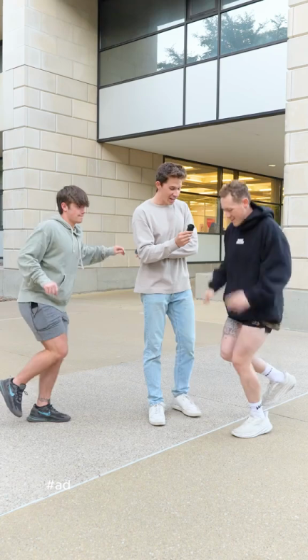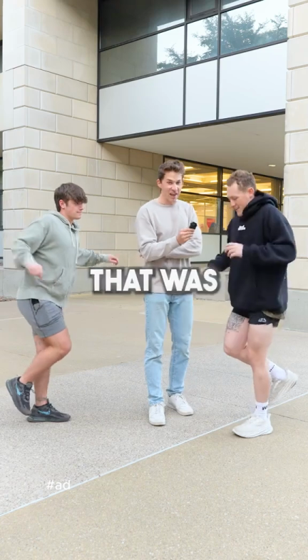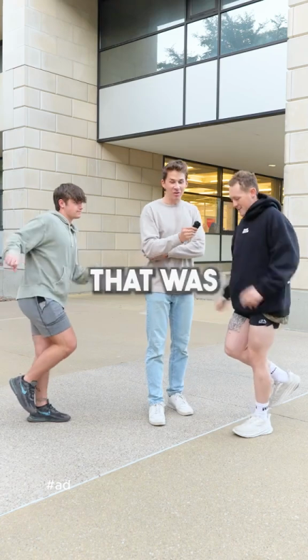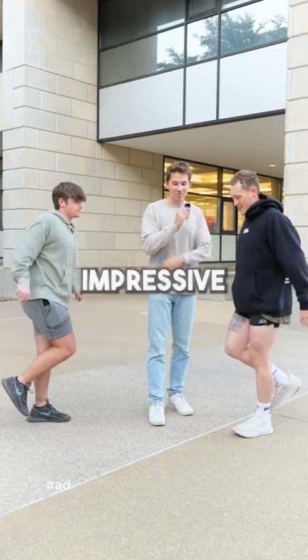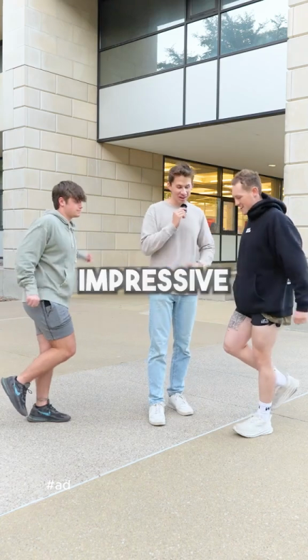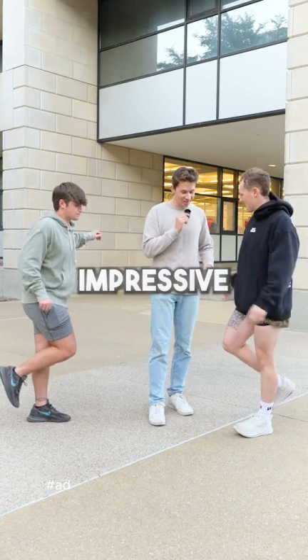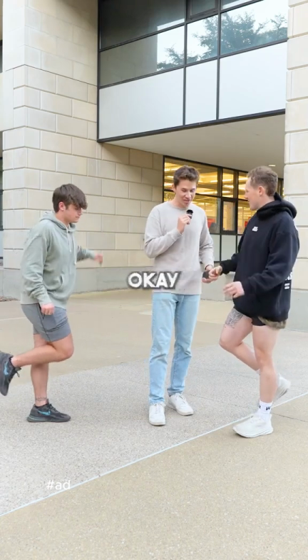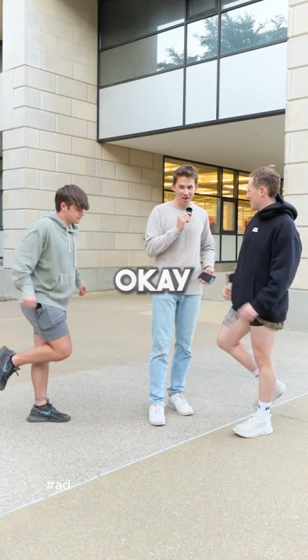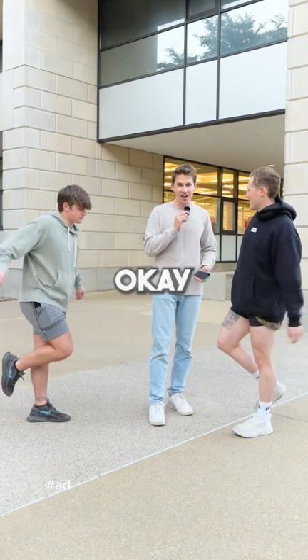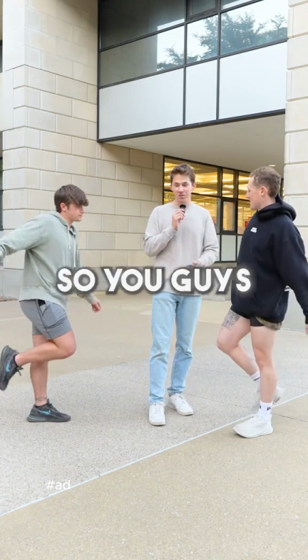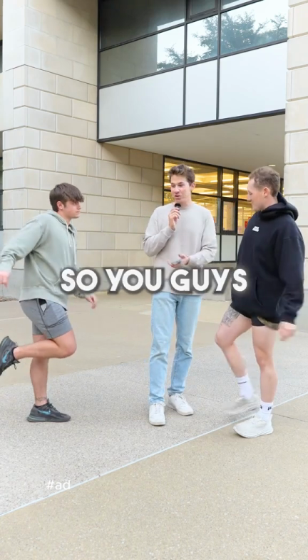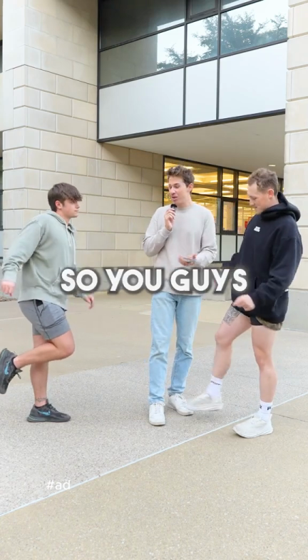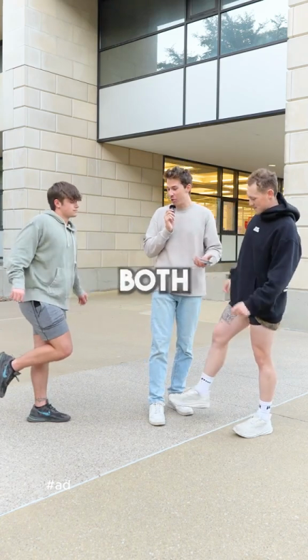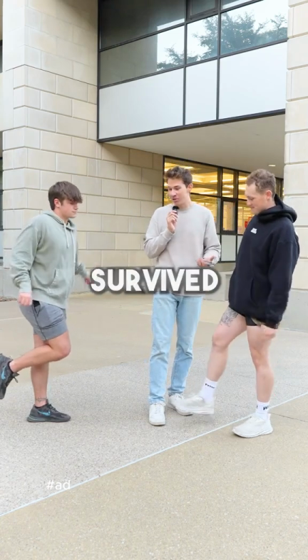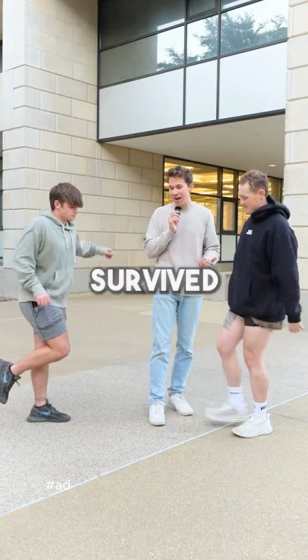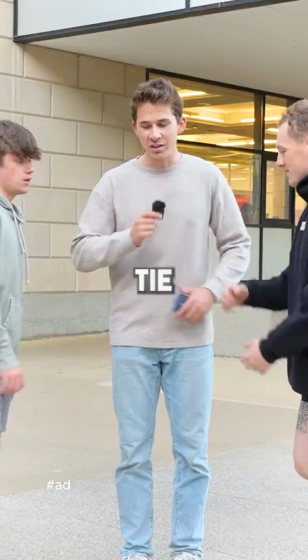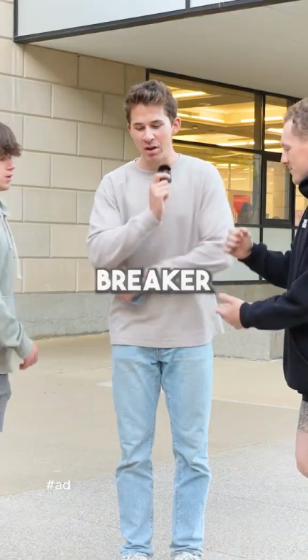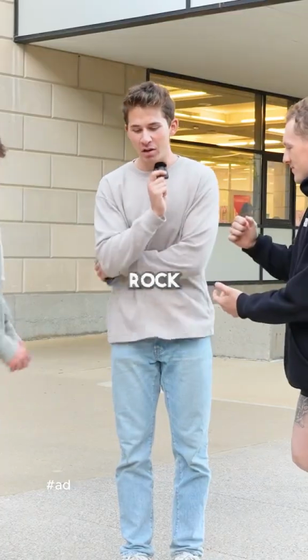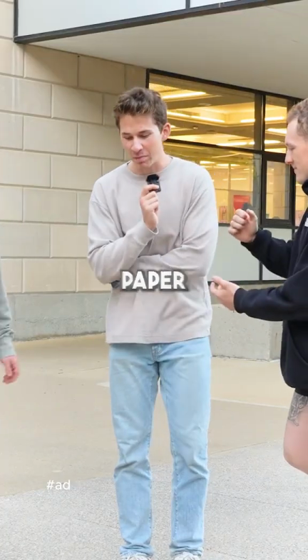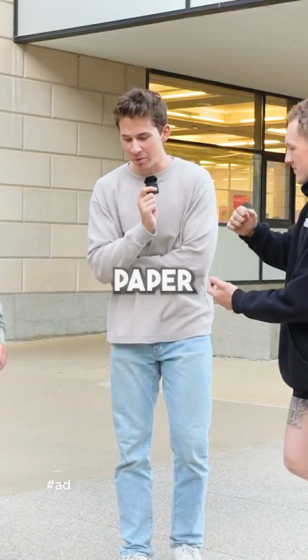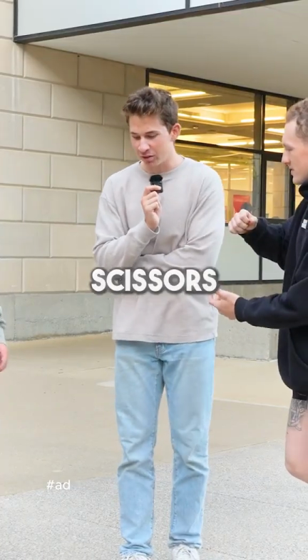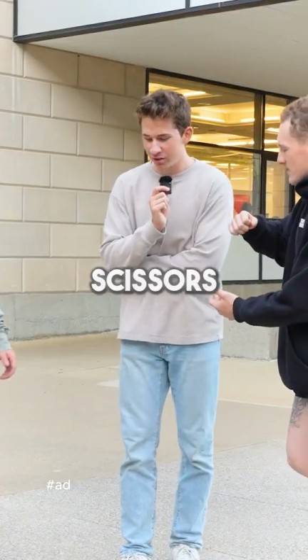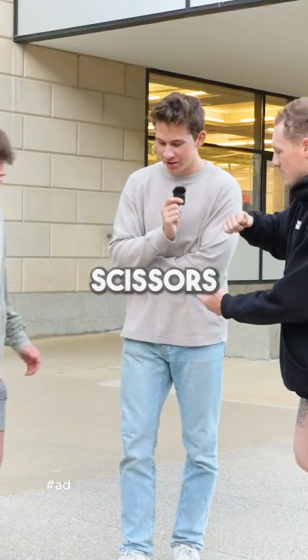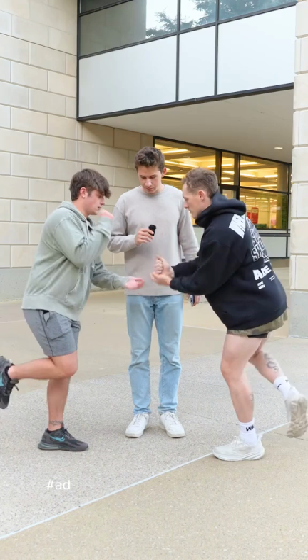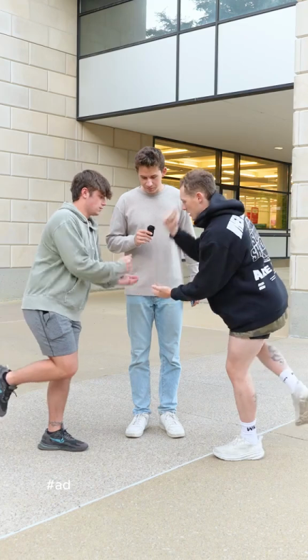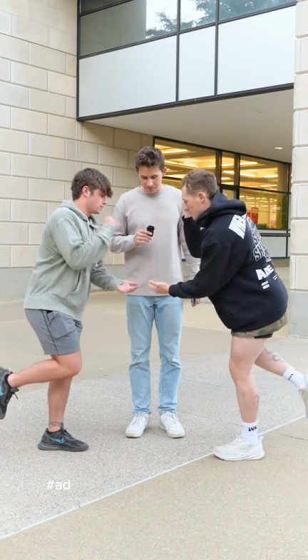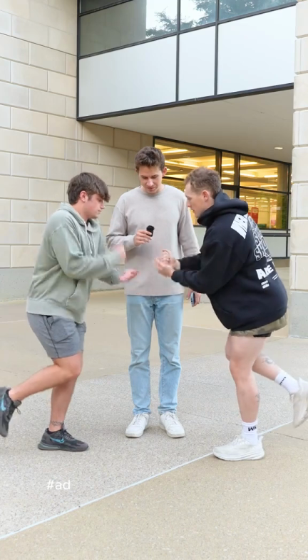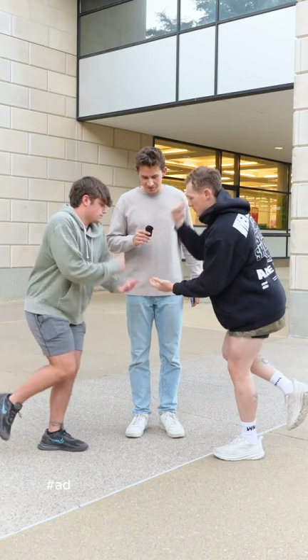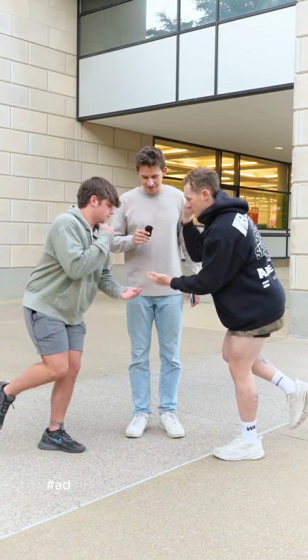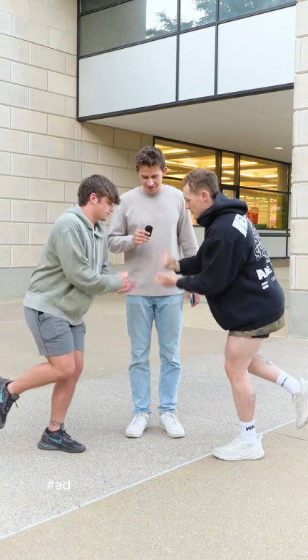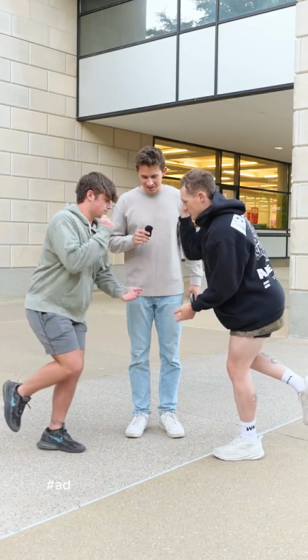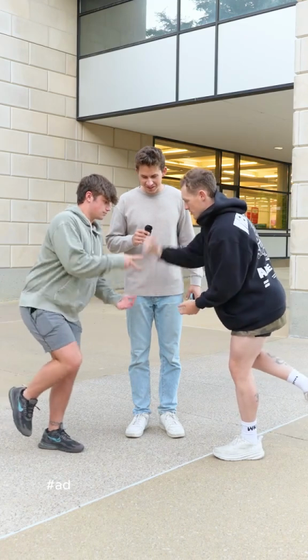That was impressive. You guys both survived. Tiebreaker — rock, paper, scissors. Rock, paper, scissors, shoot.